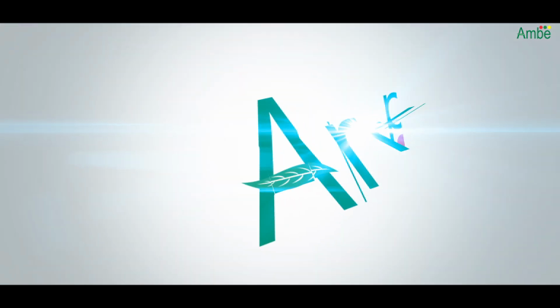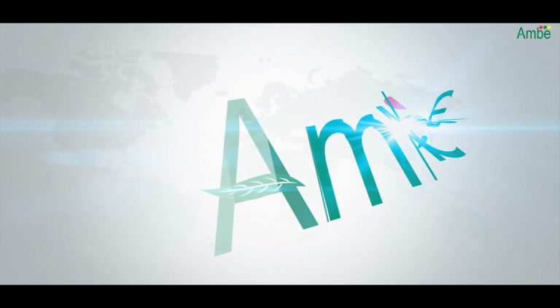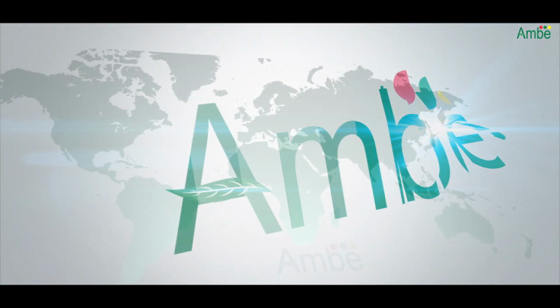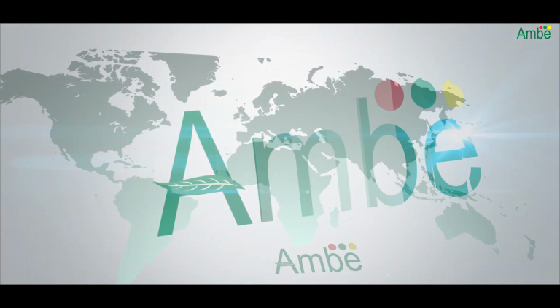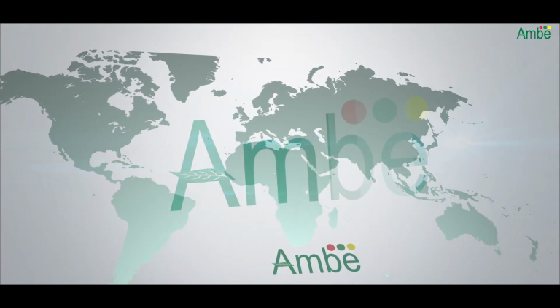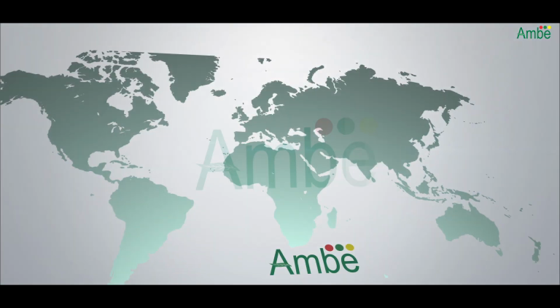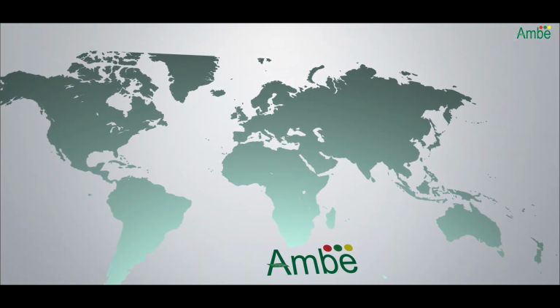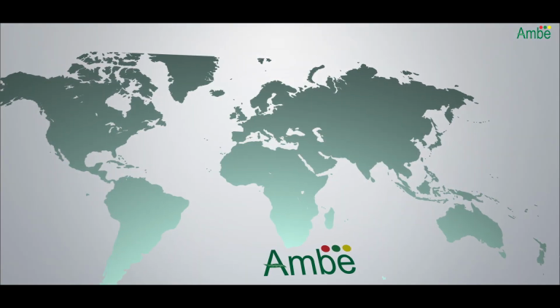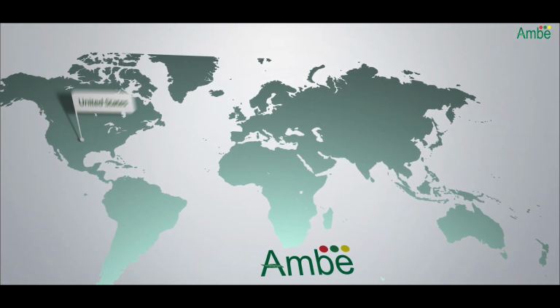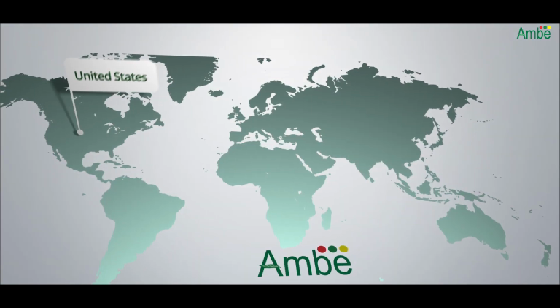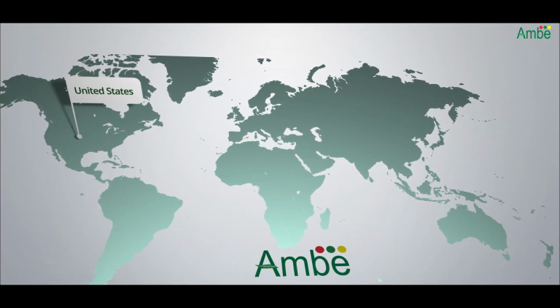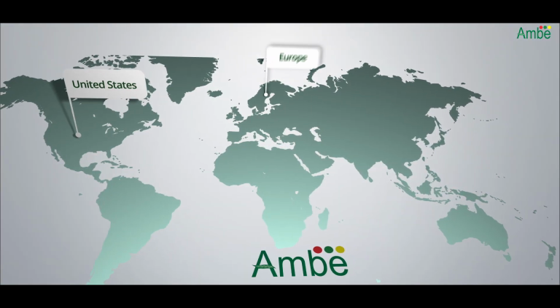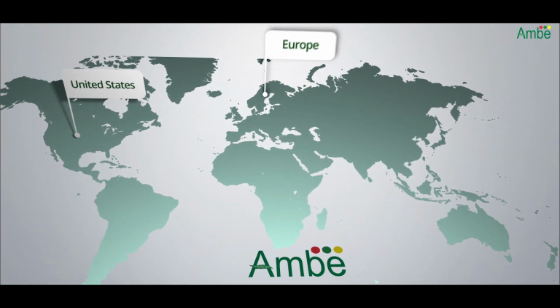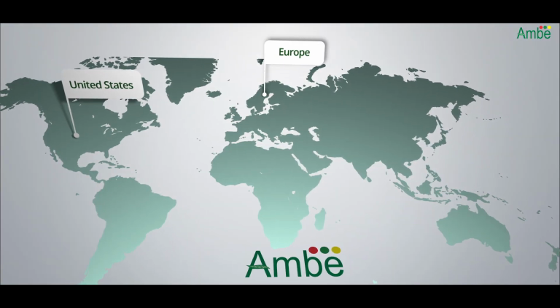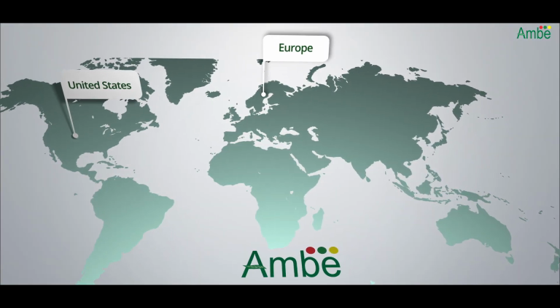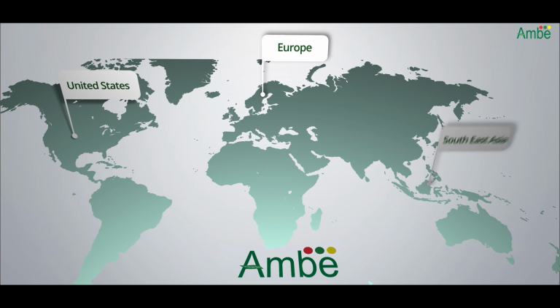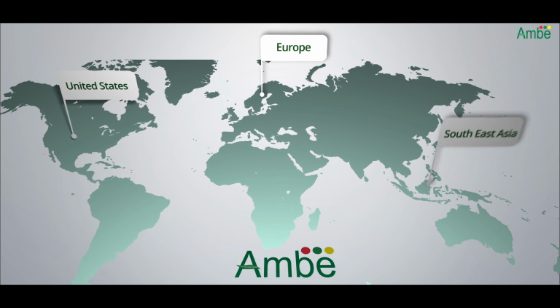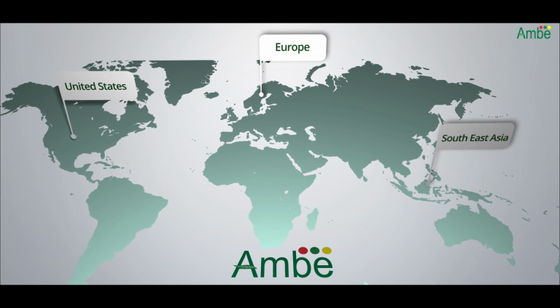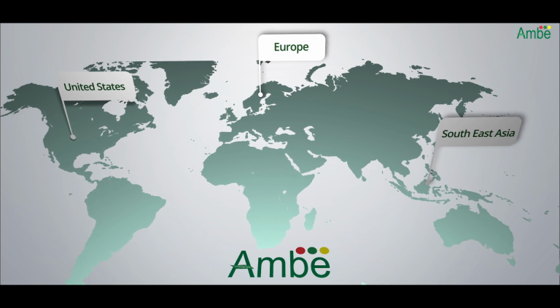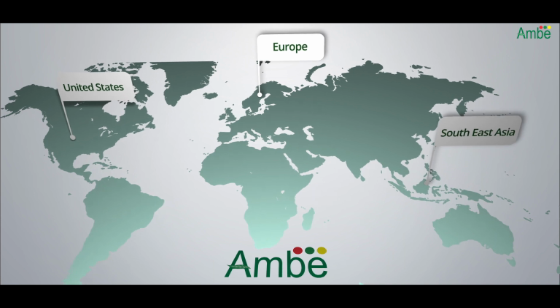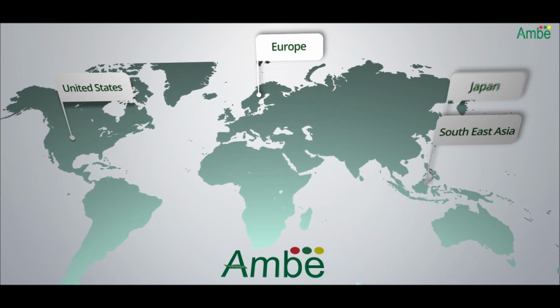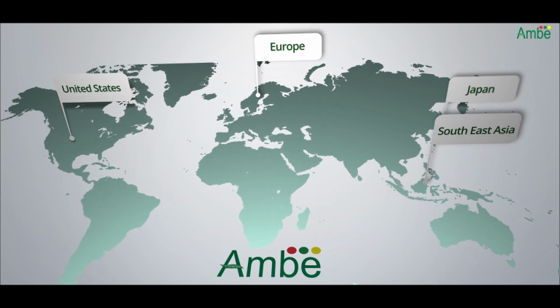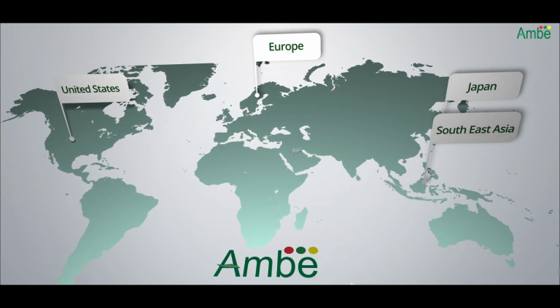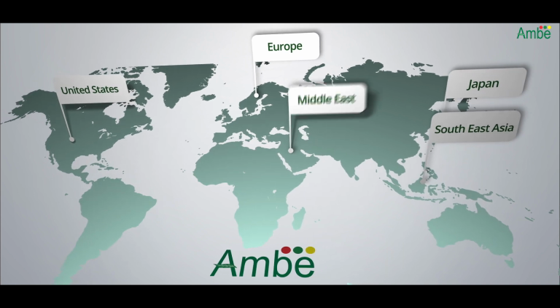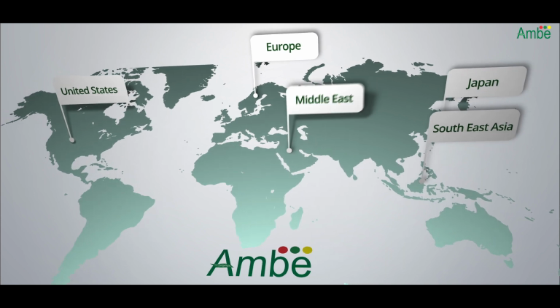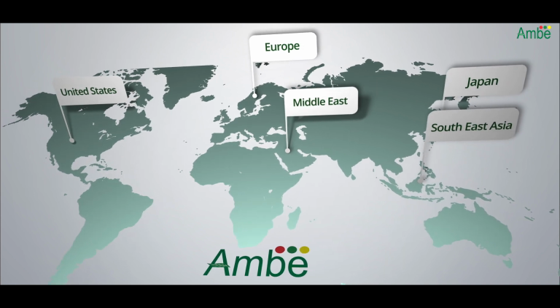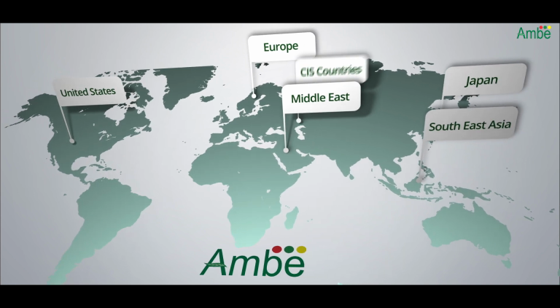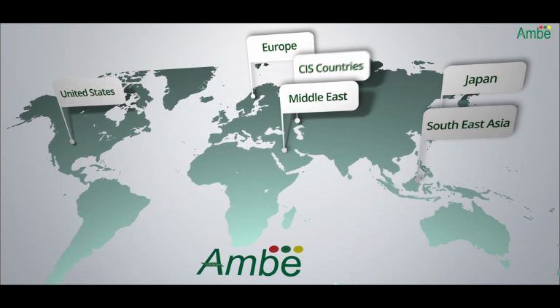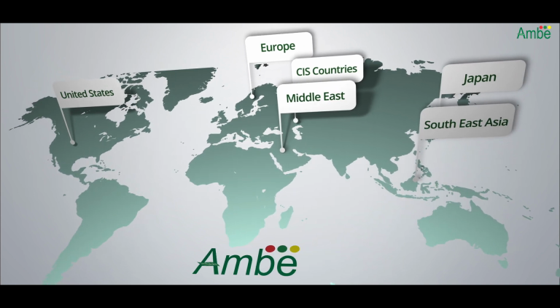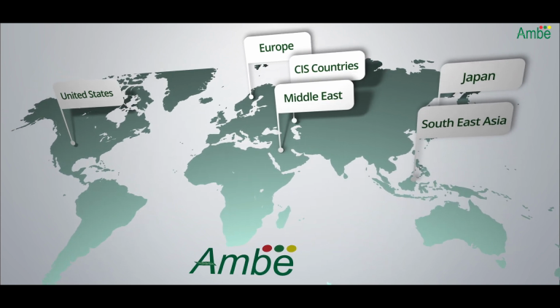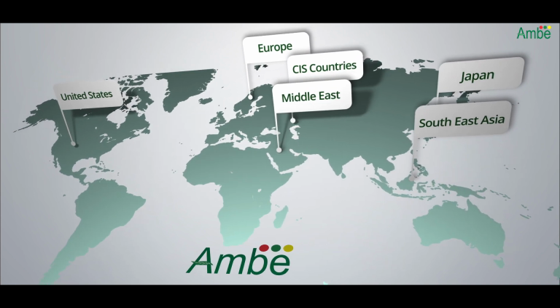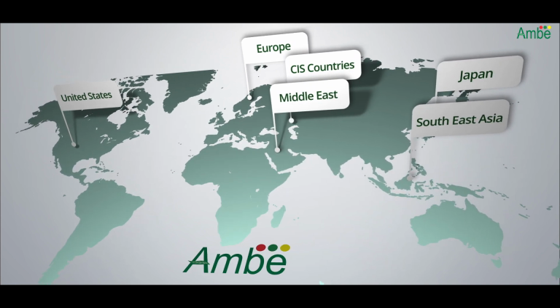It exports to countries like the US, Europe, Southeast Asia, Japan, the Middle East, and the CIS countries.